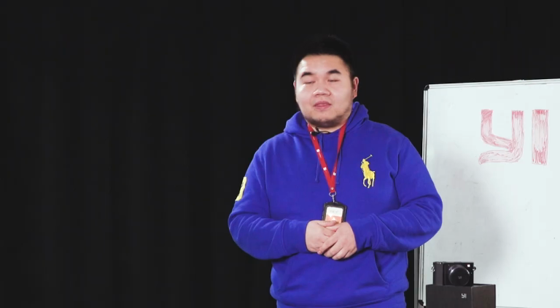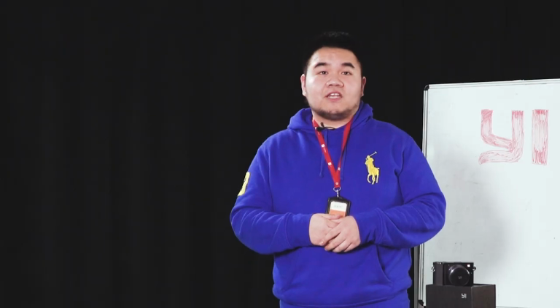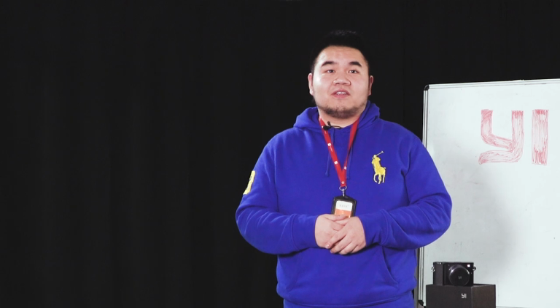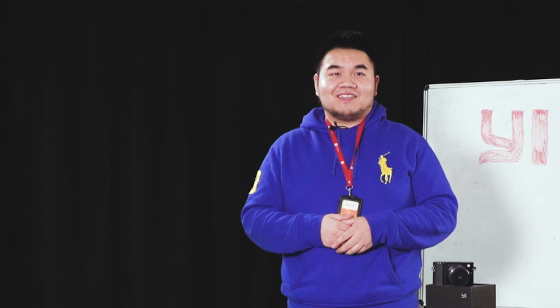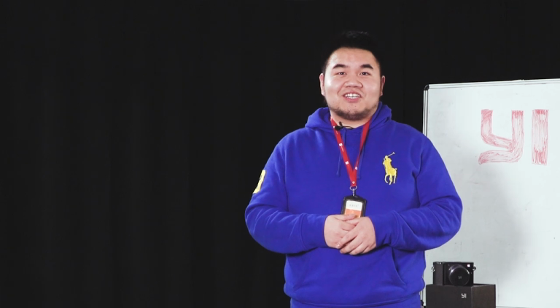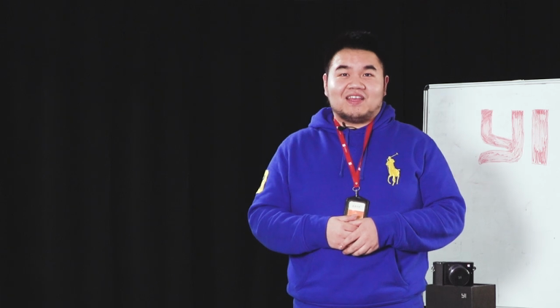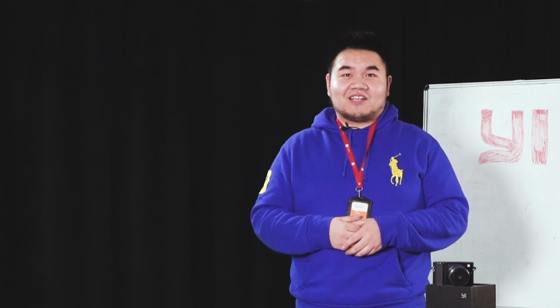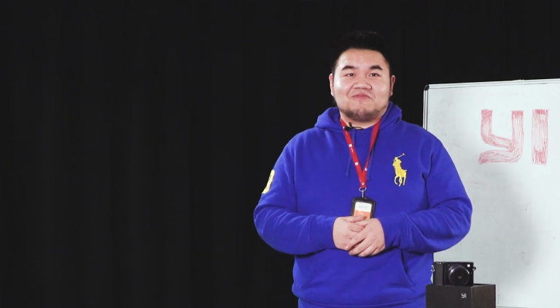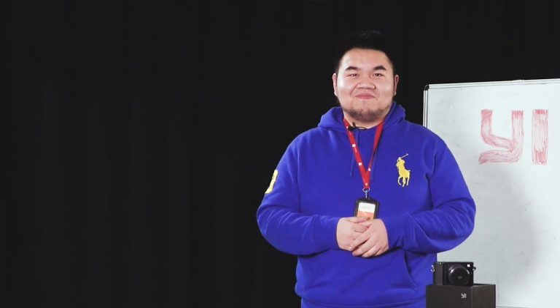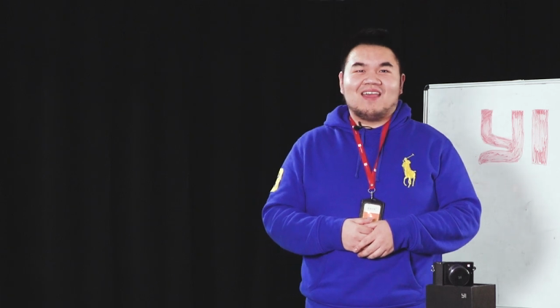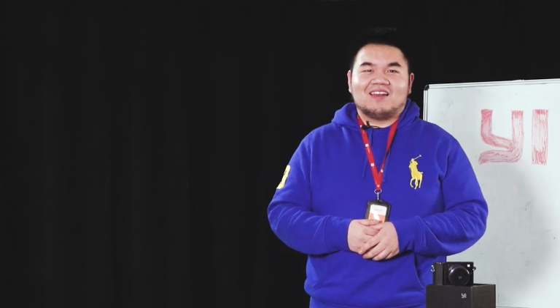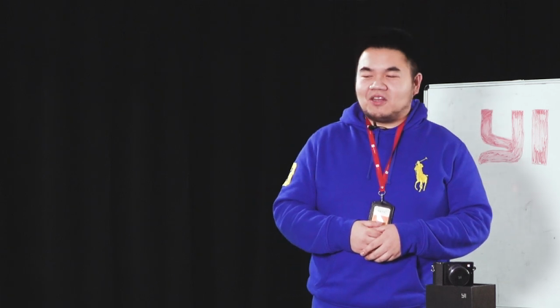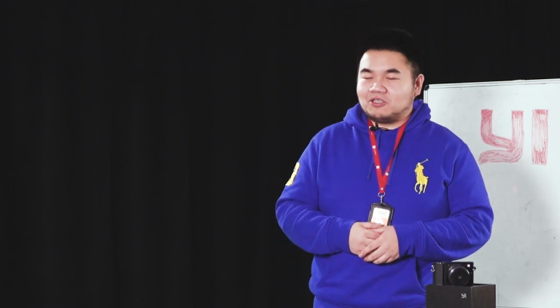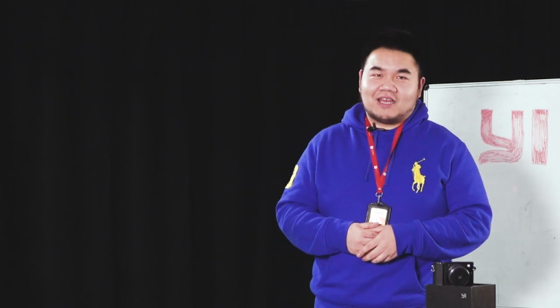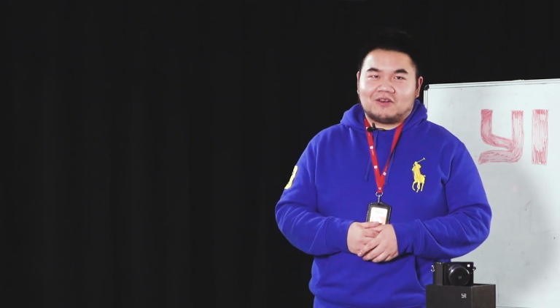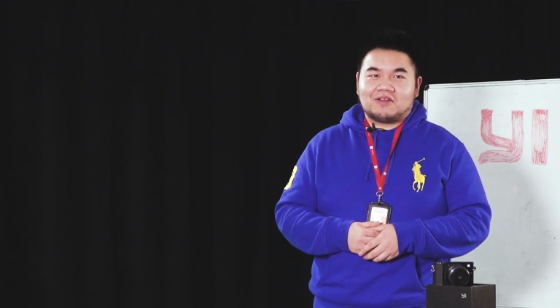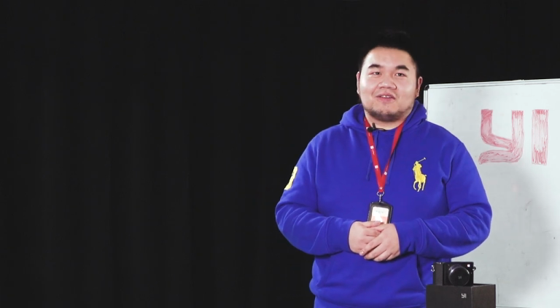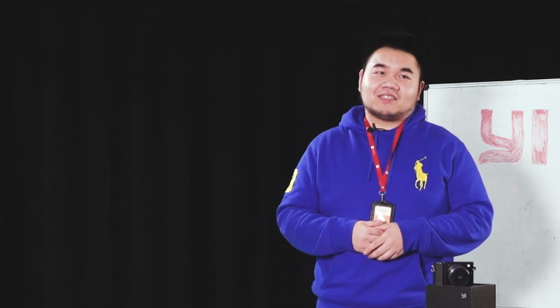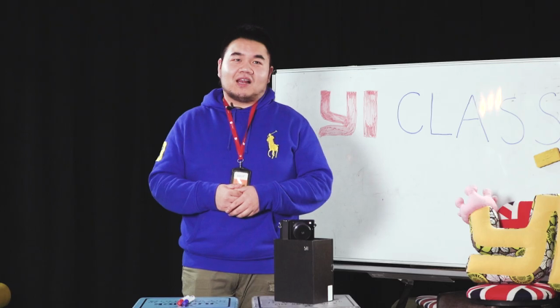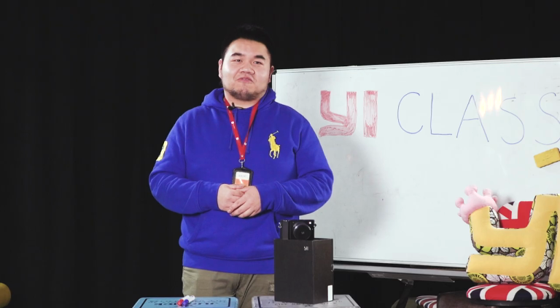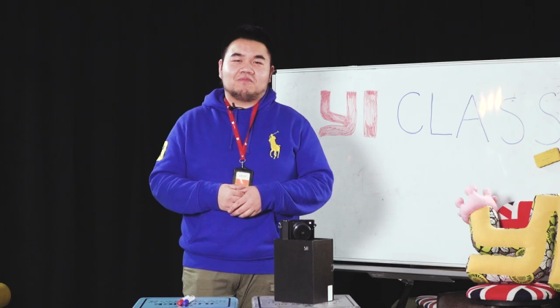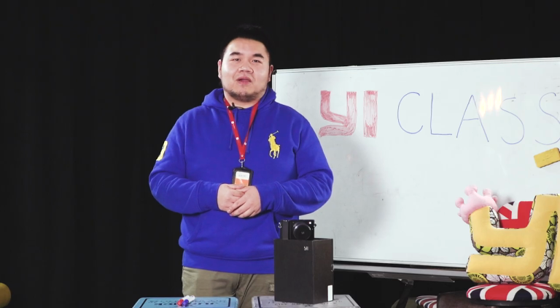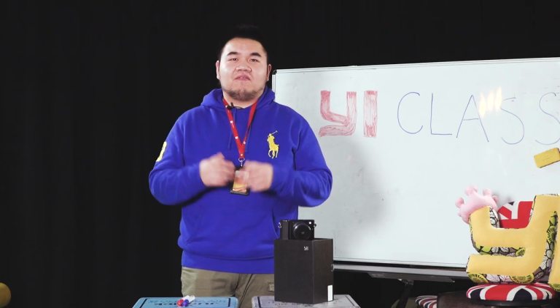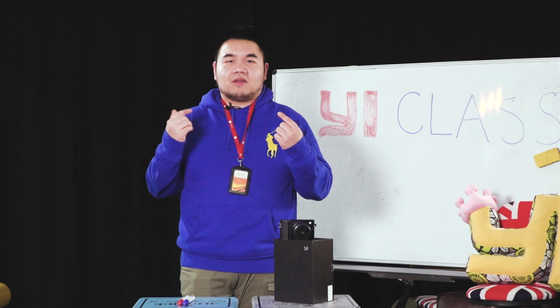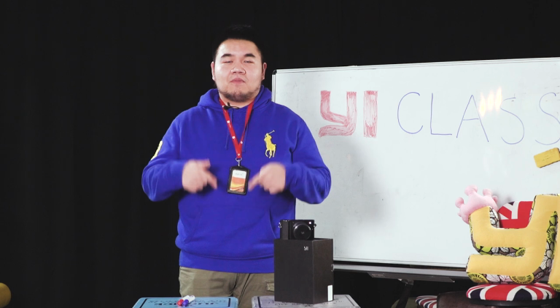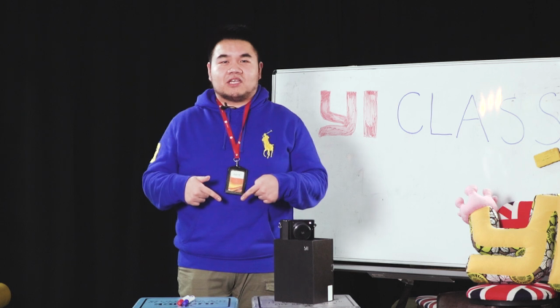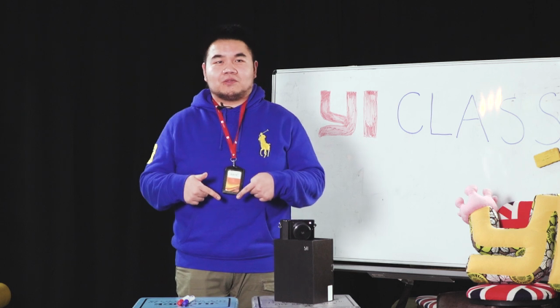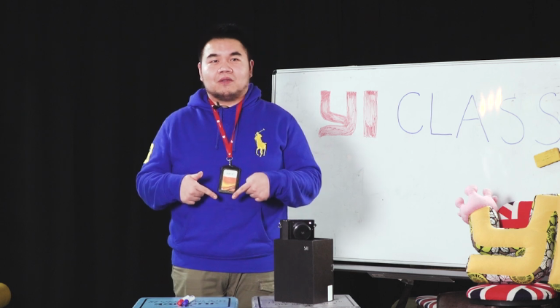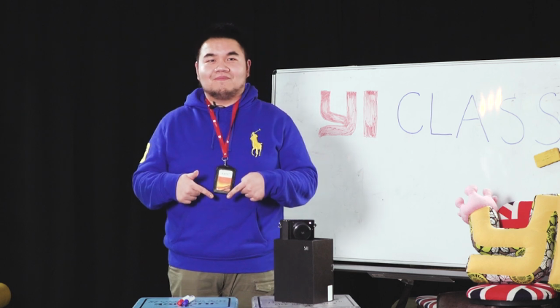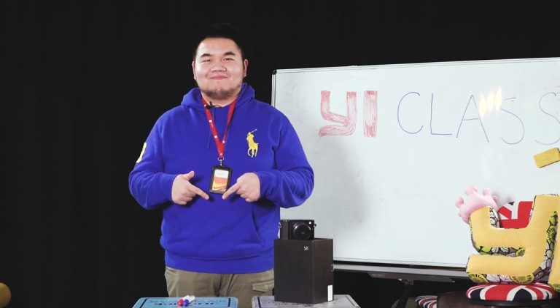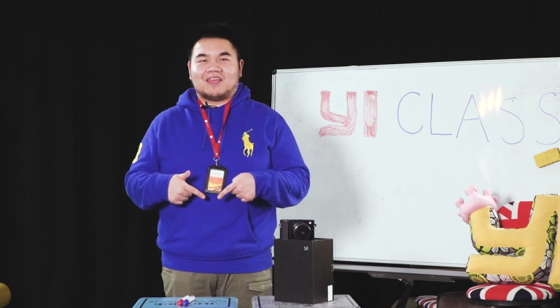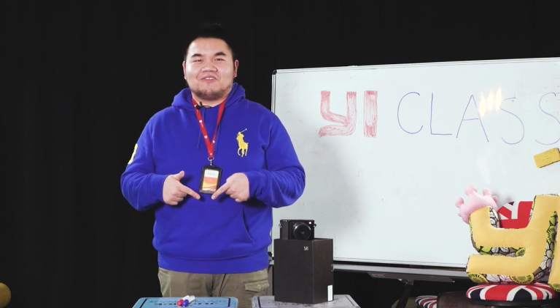That's it for this edition of E-Classroom. Let me know what you'd like to learn in the next E-Classroom by leaving a comment in the sections below. Thank you.